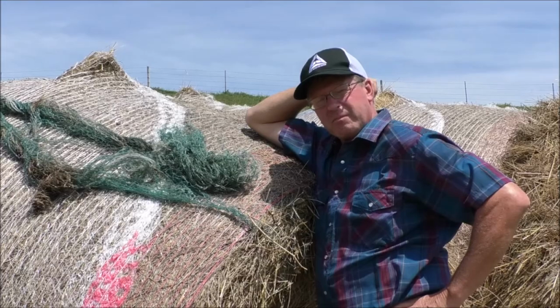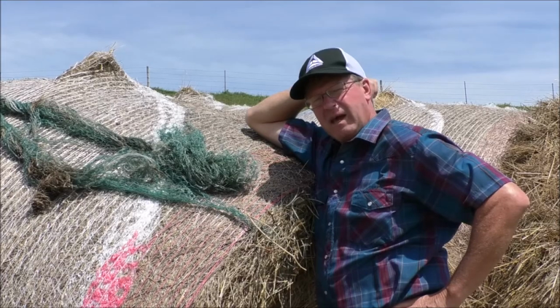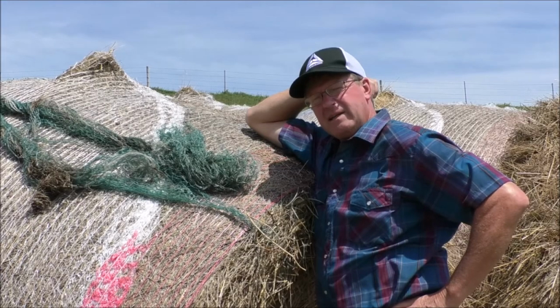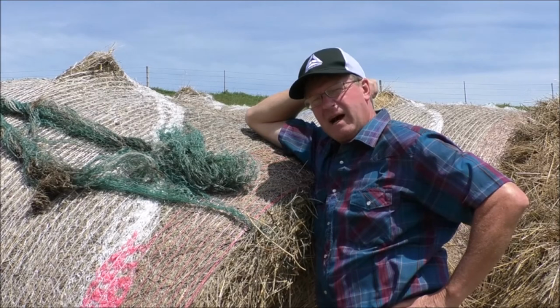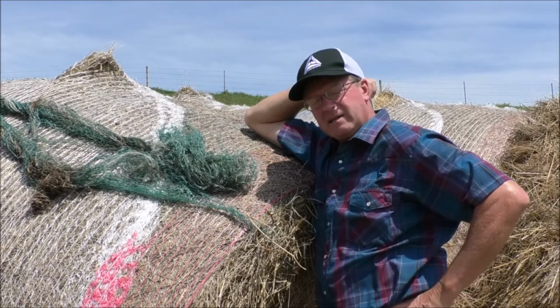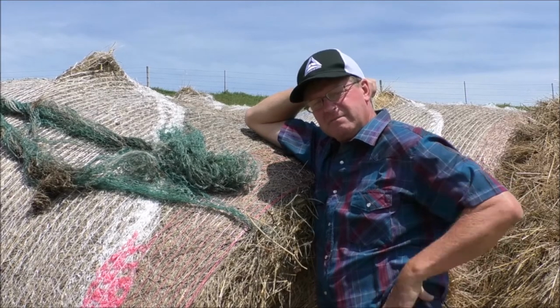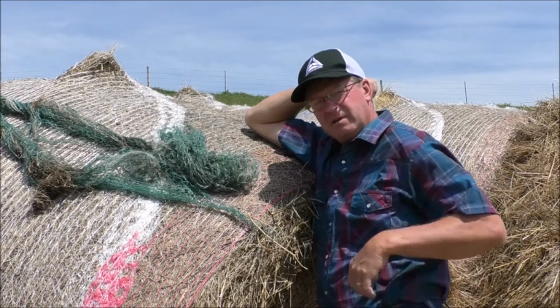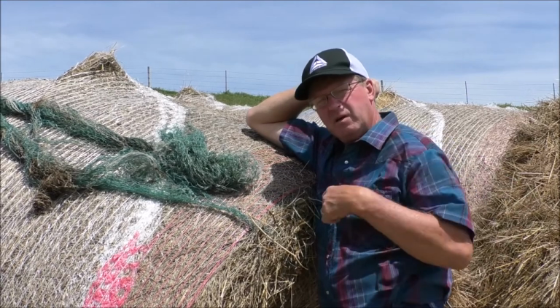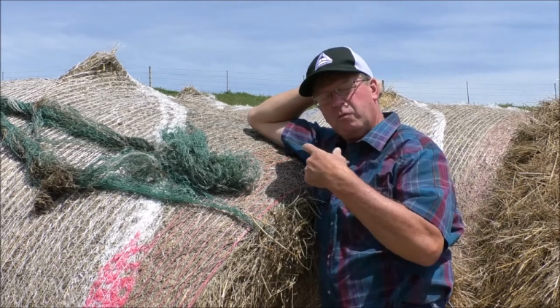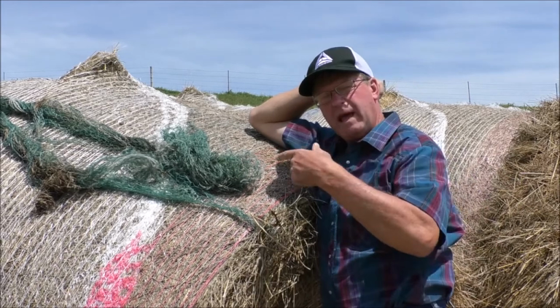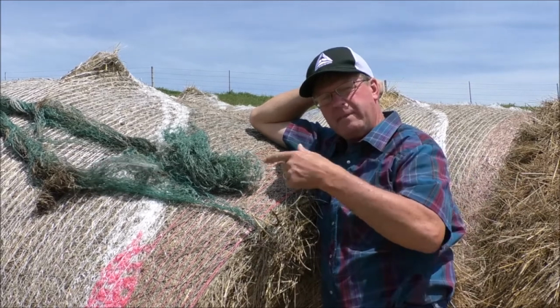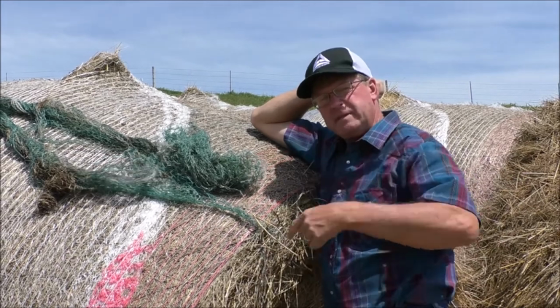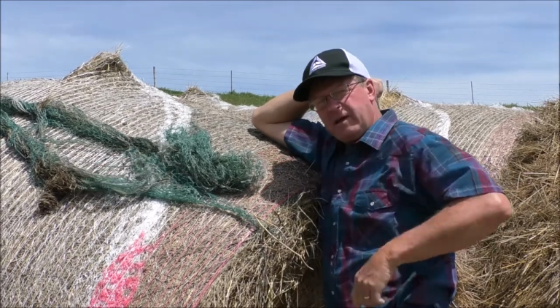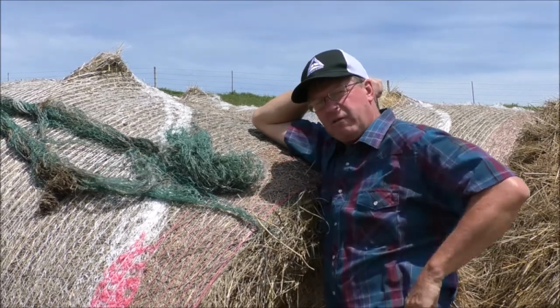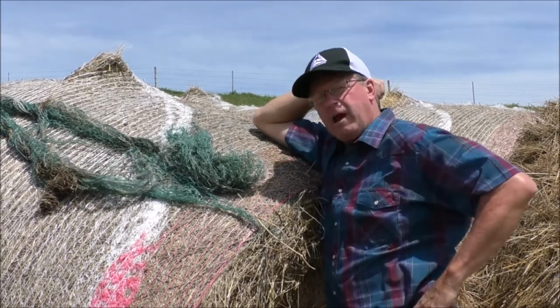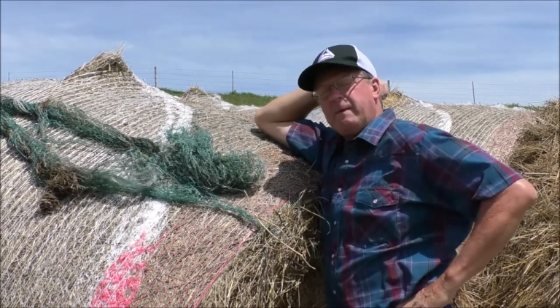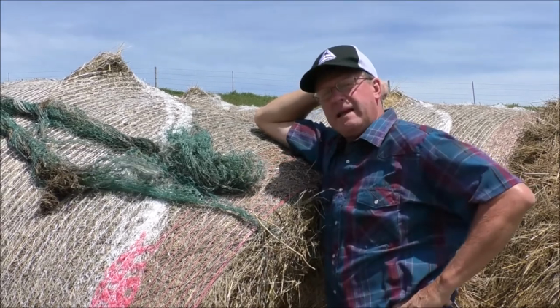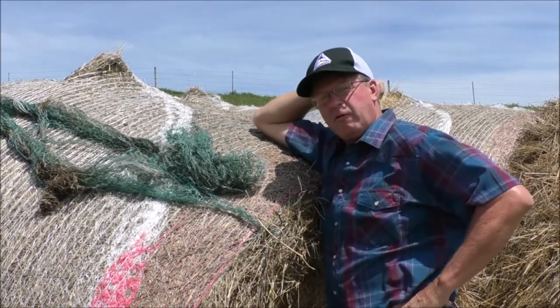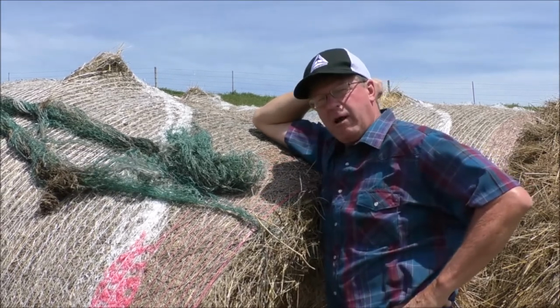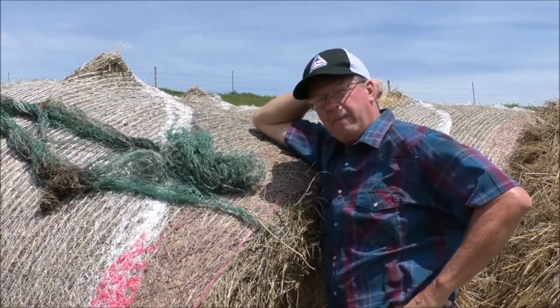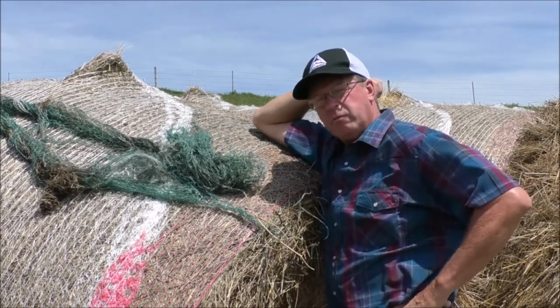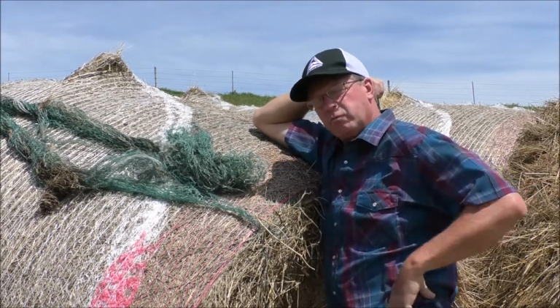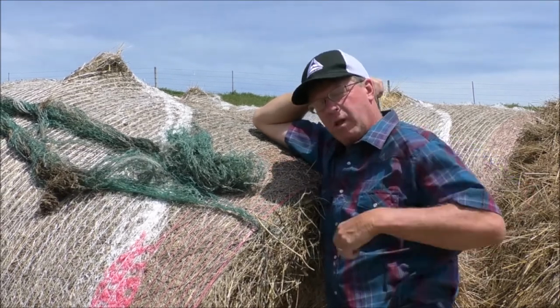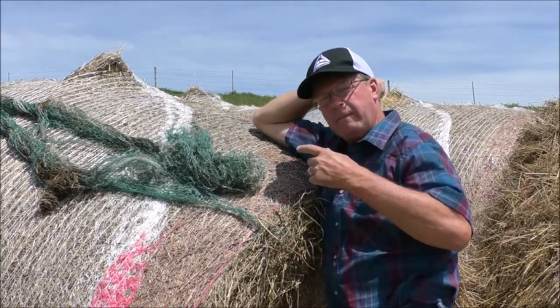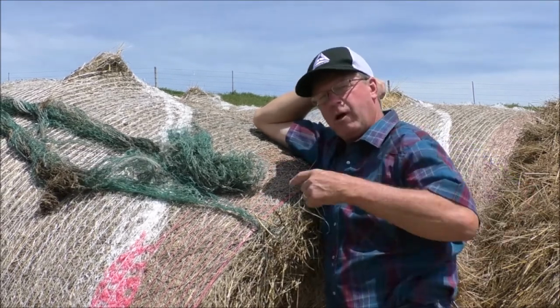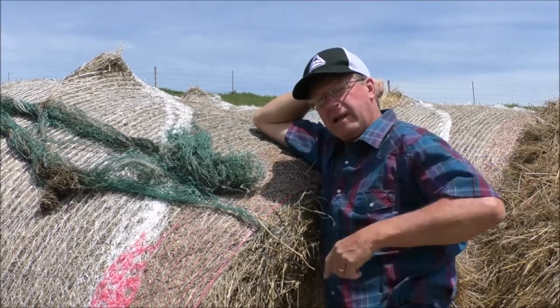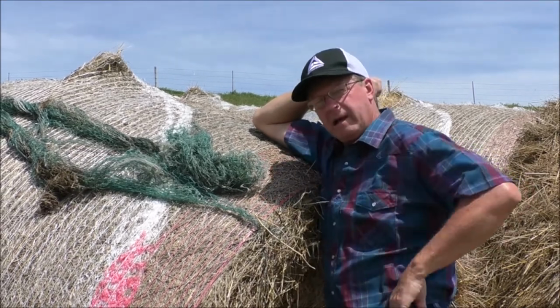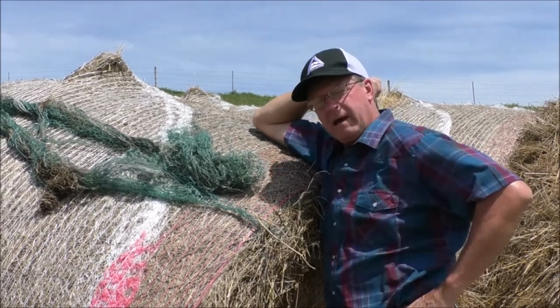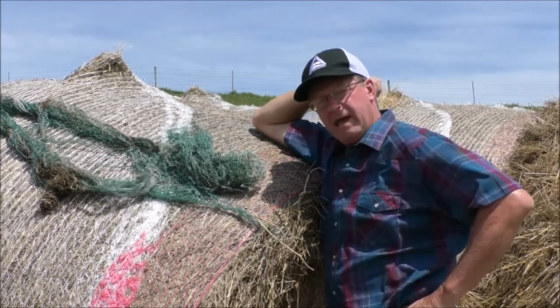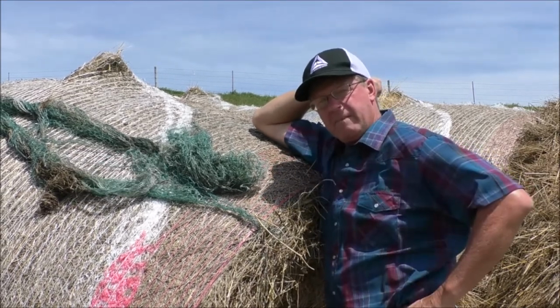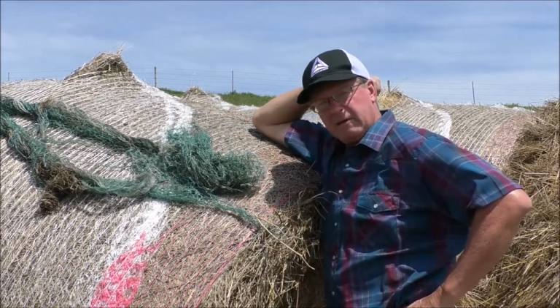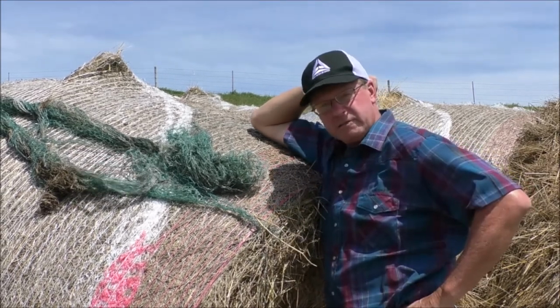Hey Doc, what happens if I grind my net wrap while I'm grinding up my hay bales?